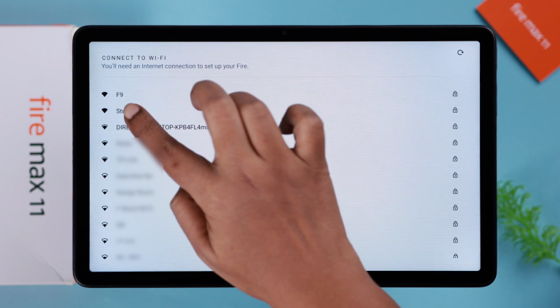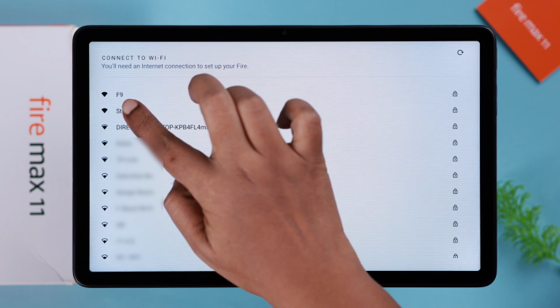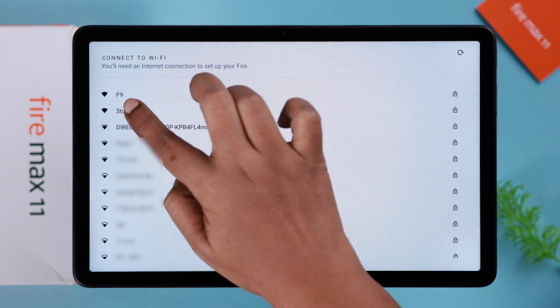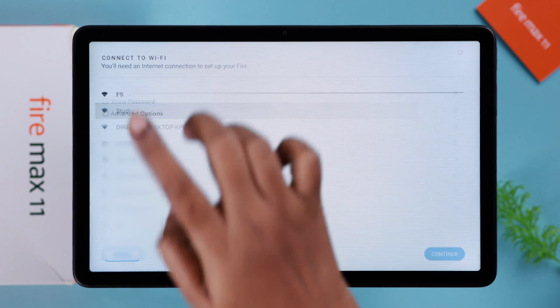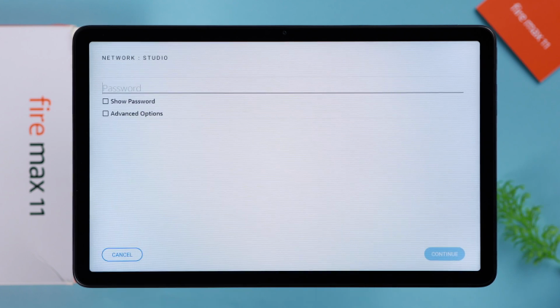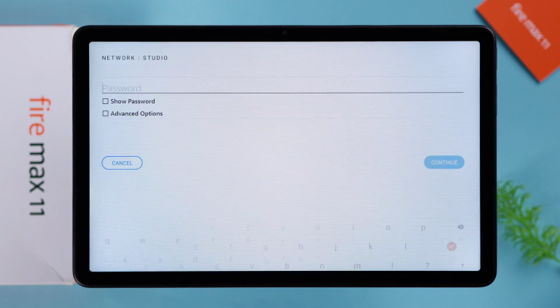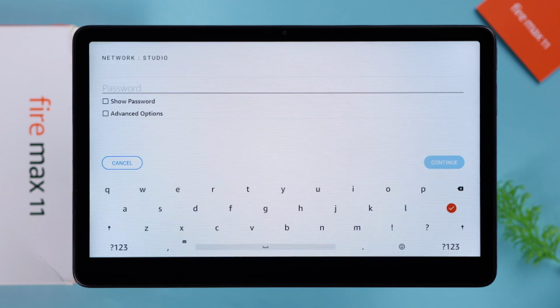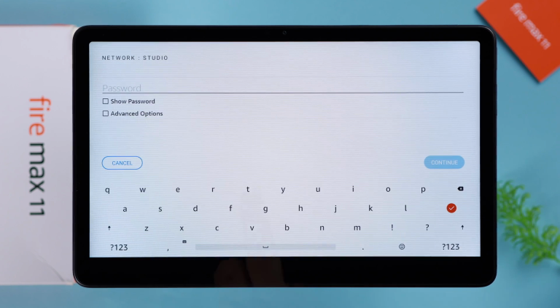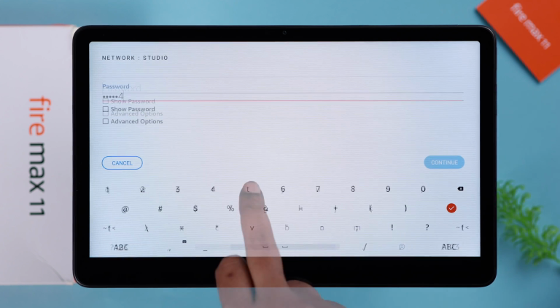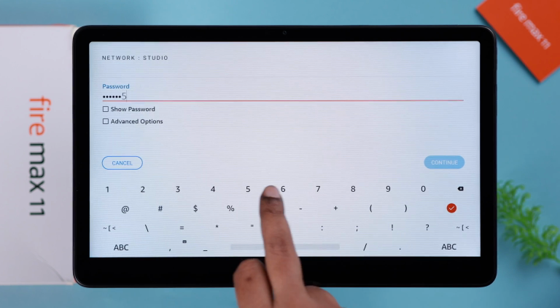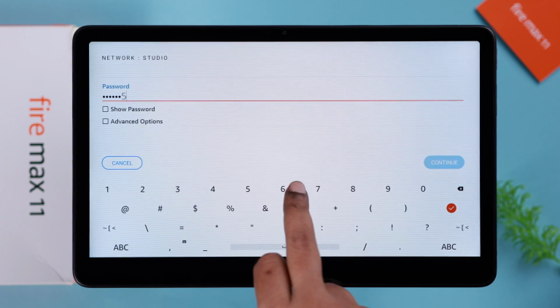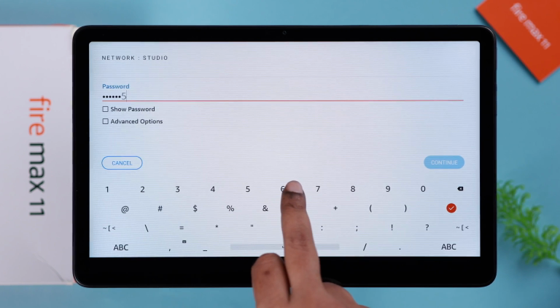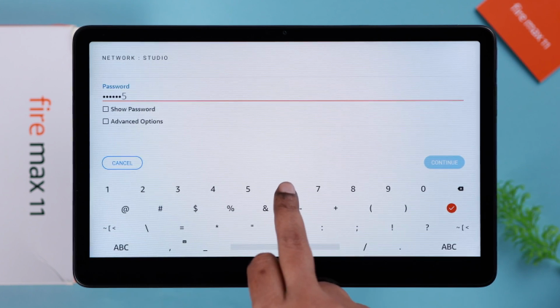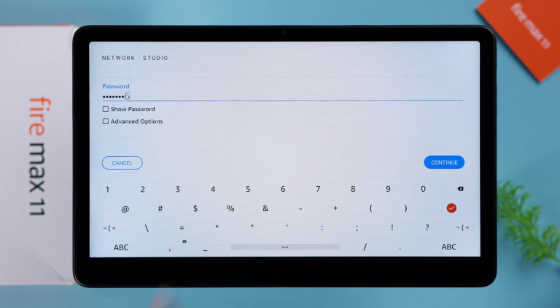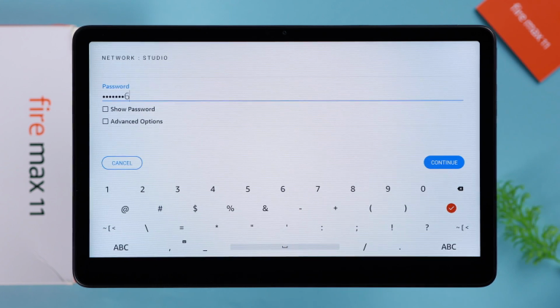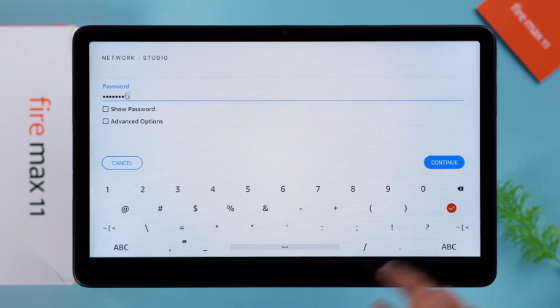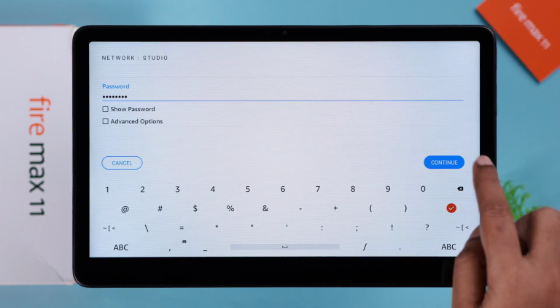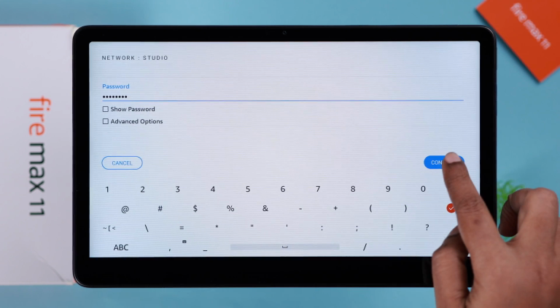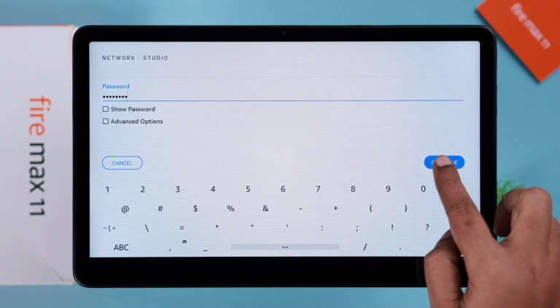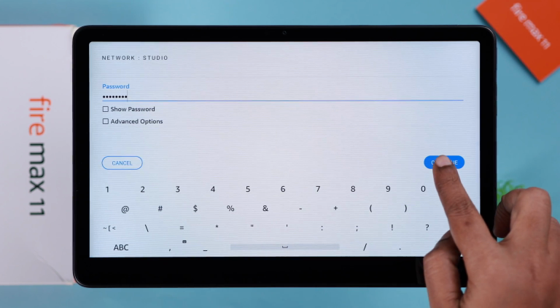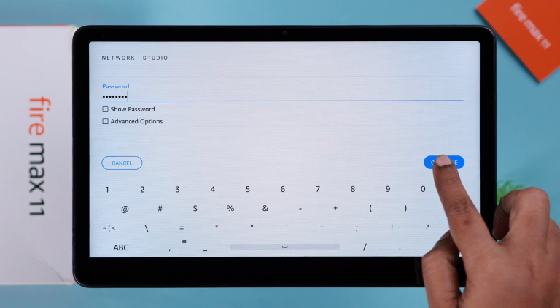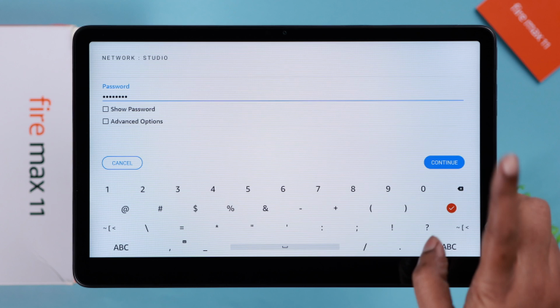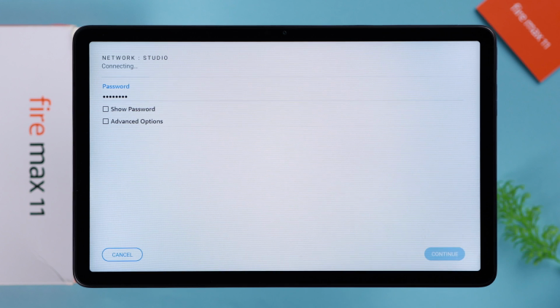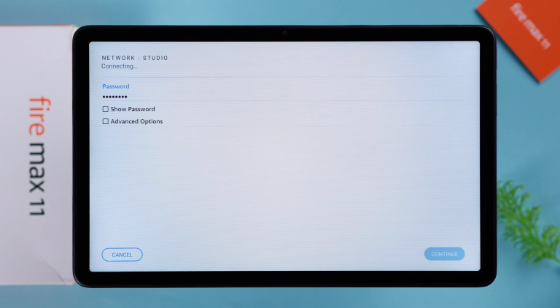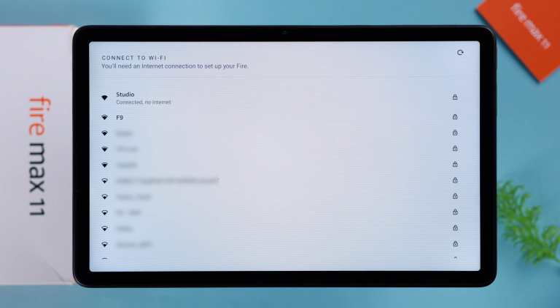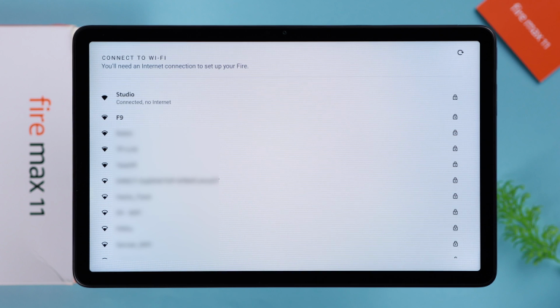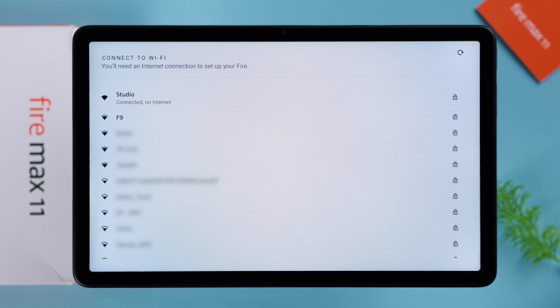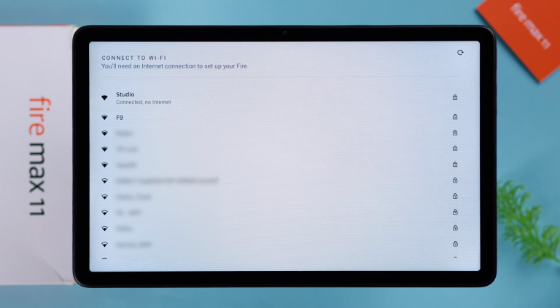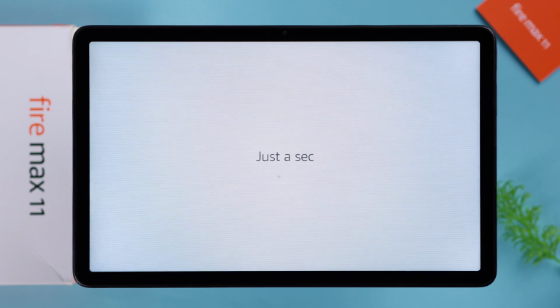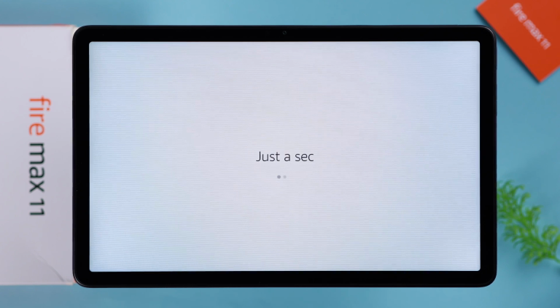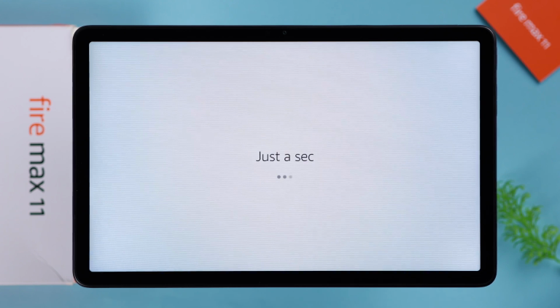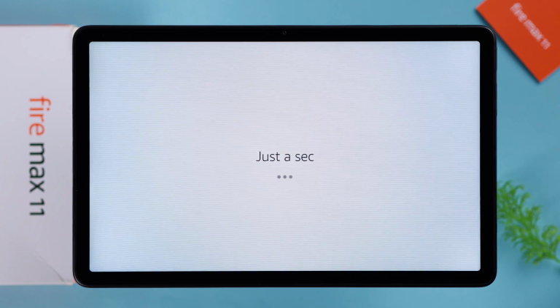Select your Wi-Fi you're going to use with it. Put in your Wi-Fi password and connect to the internet by pressing continue. Just wait for a bit.